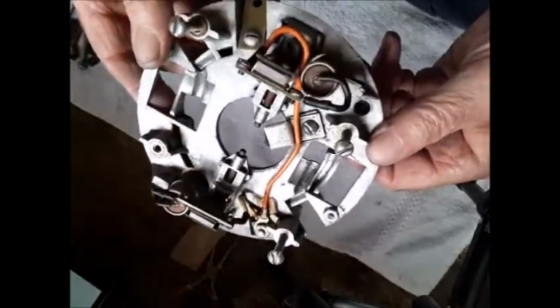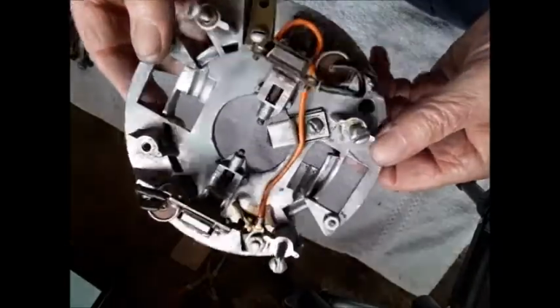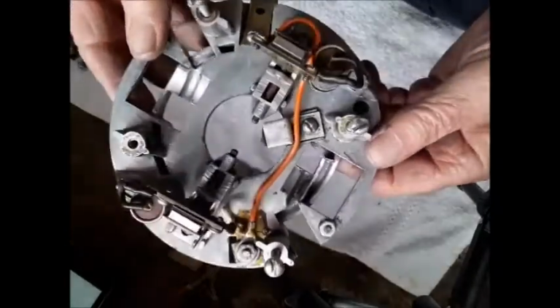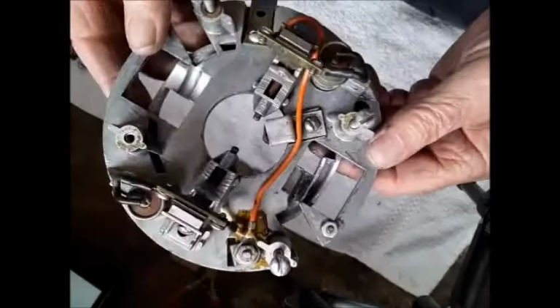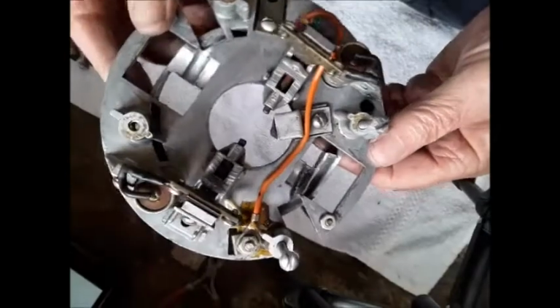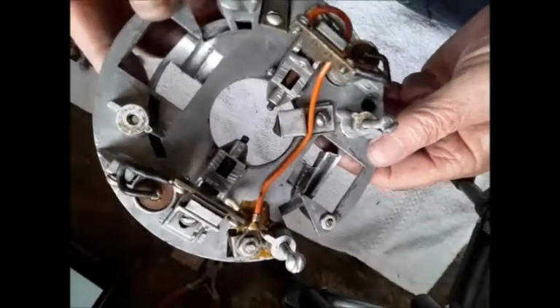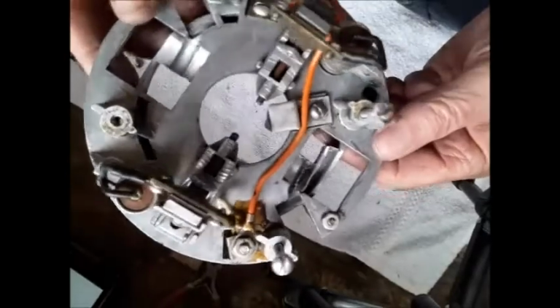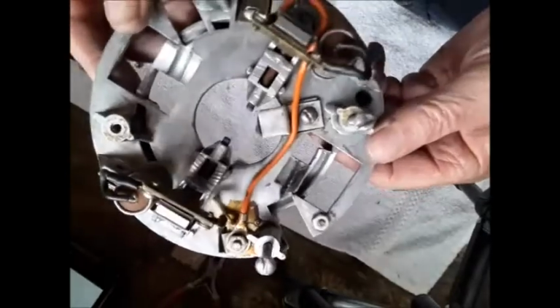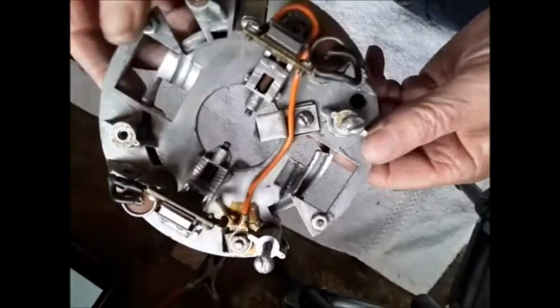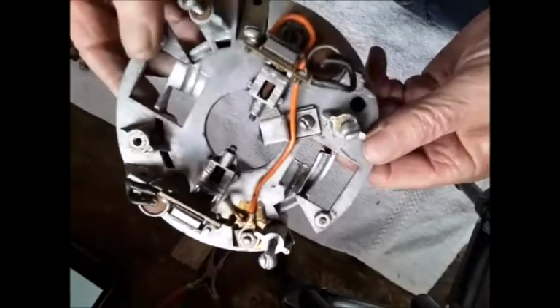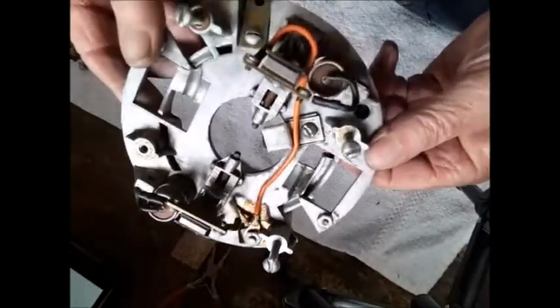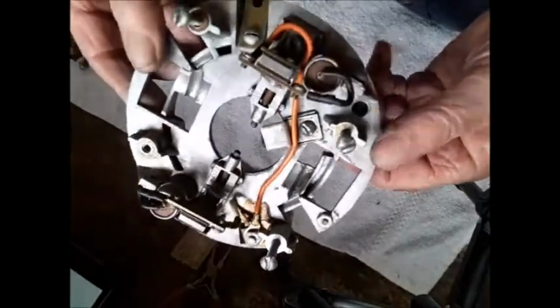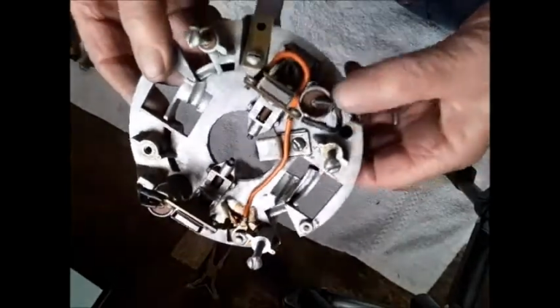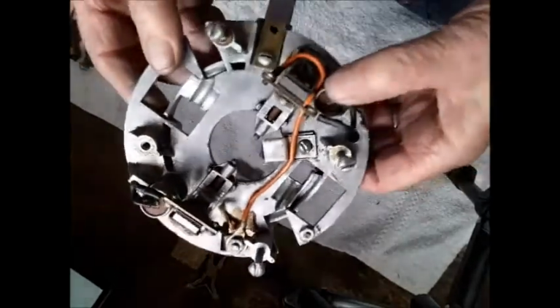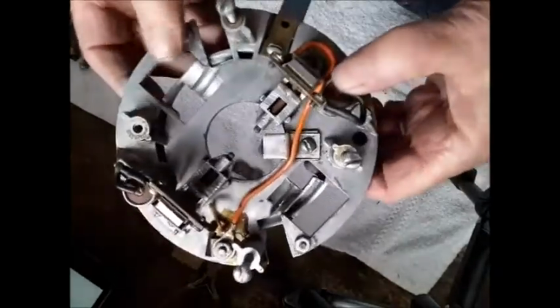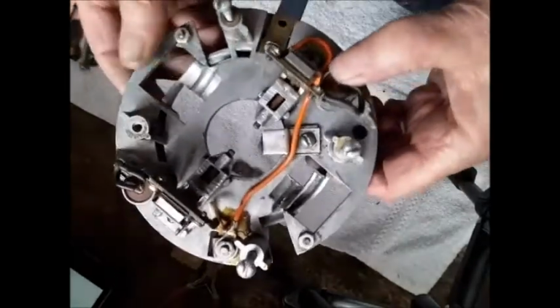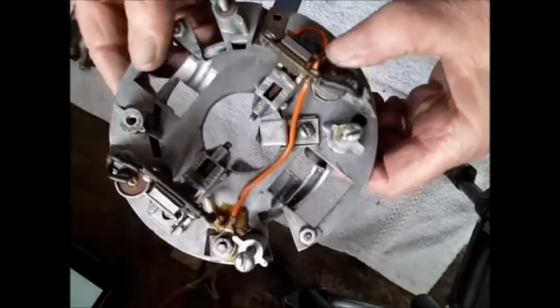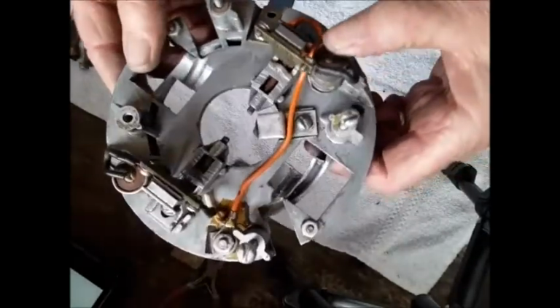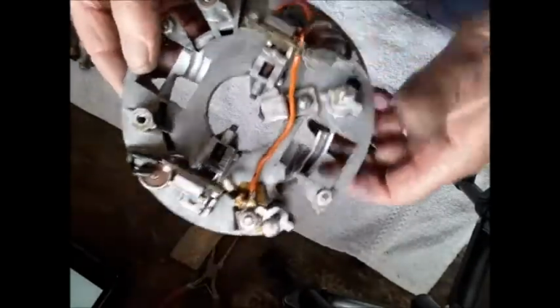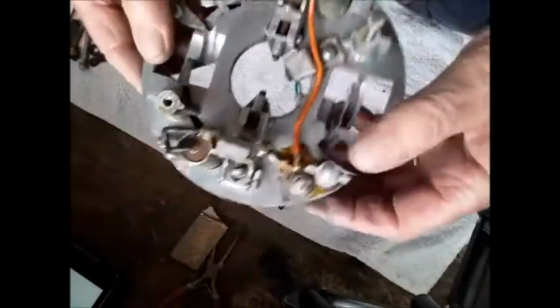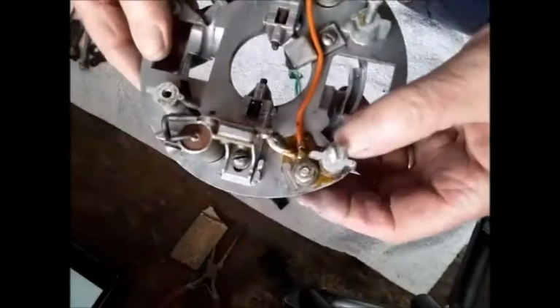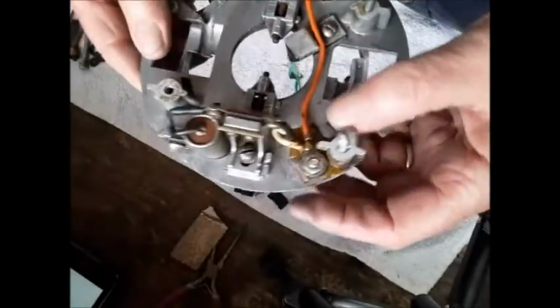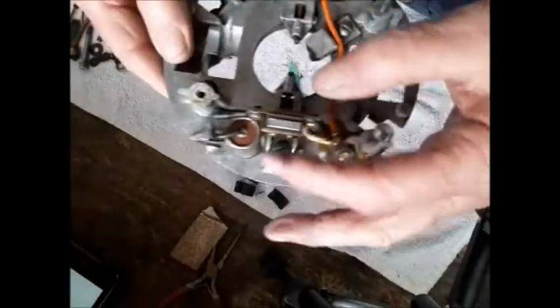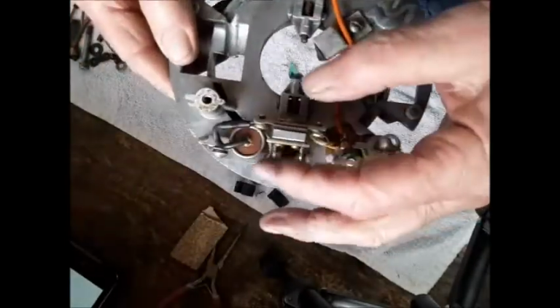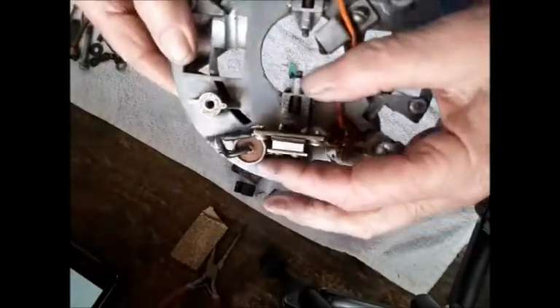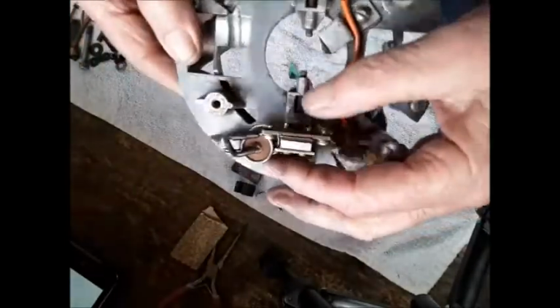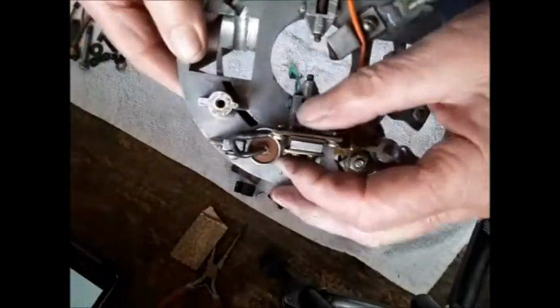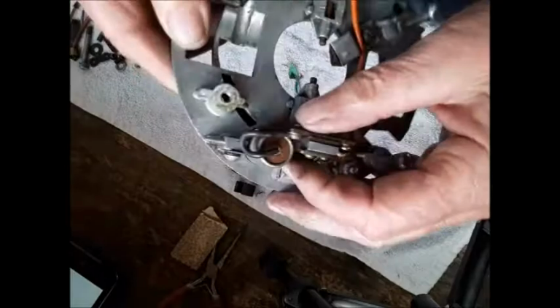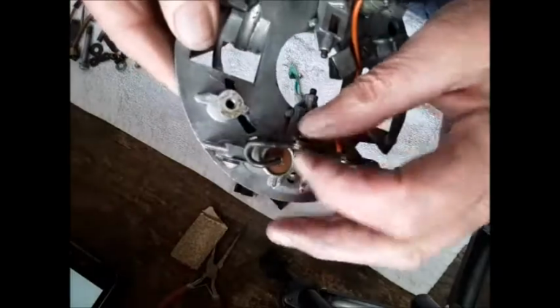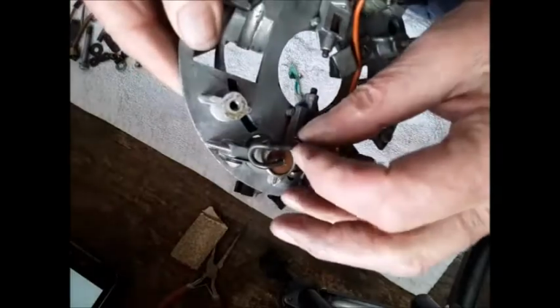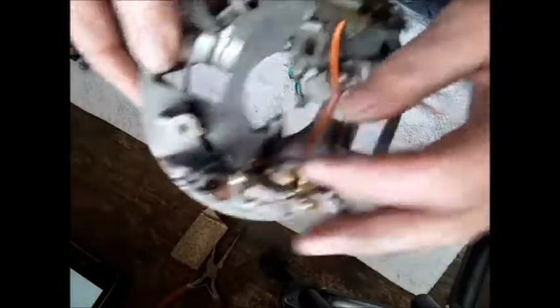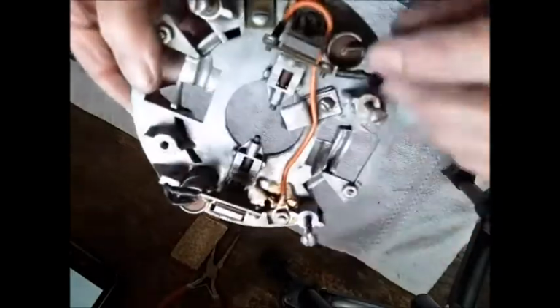This is the finished part. That's where the condensers go. They hook up to the points.